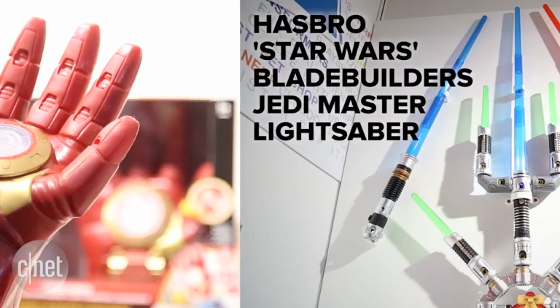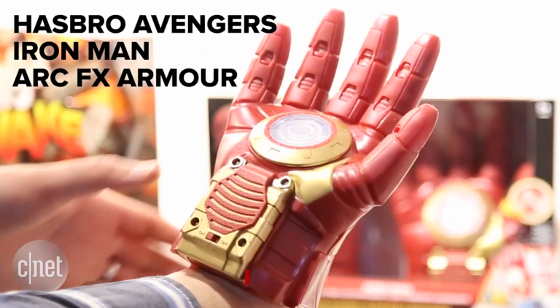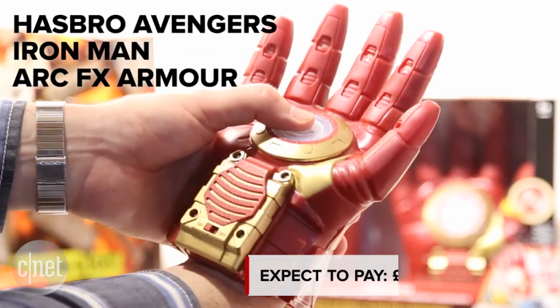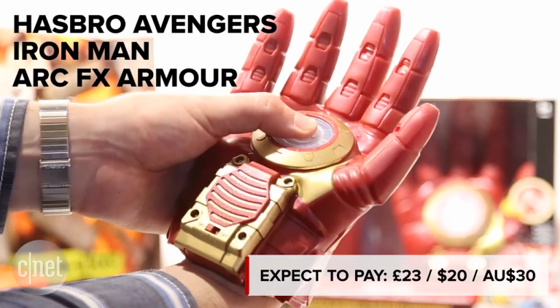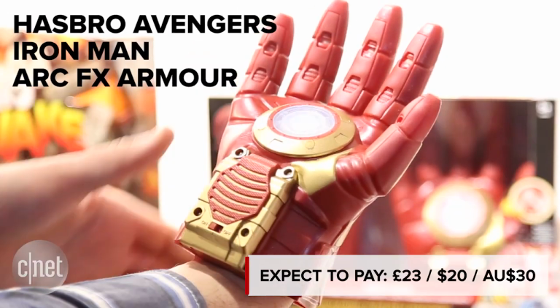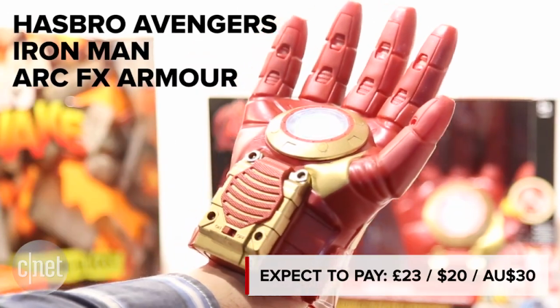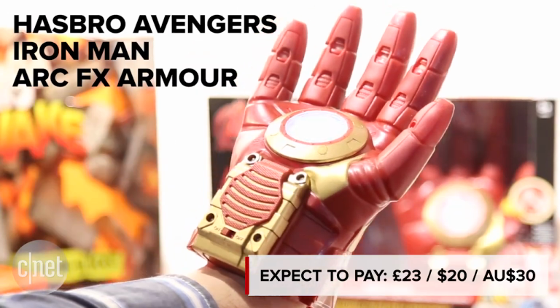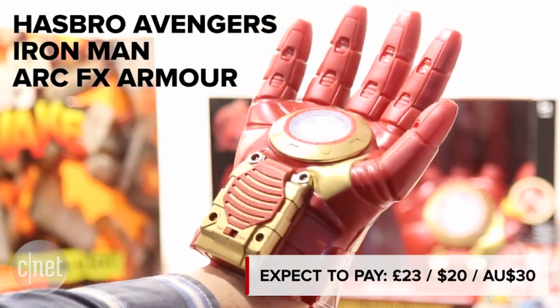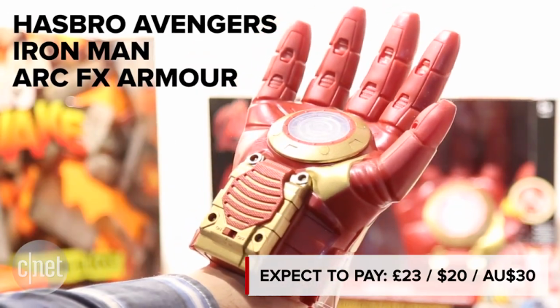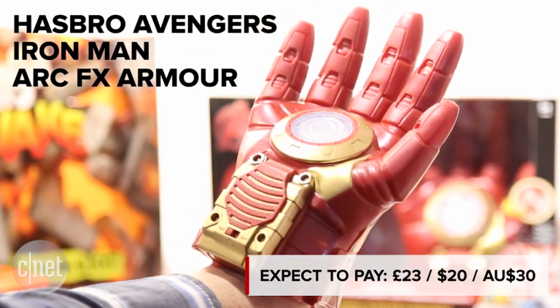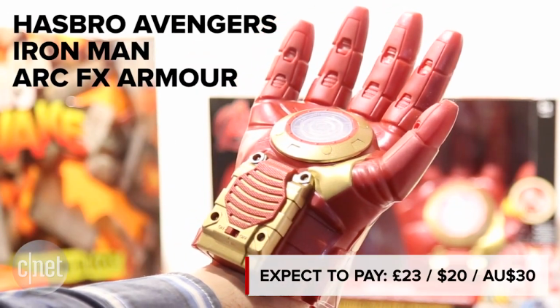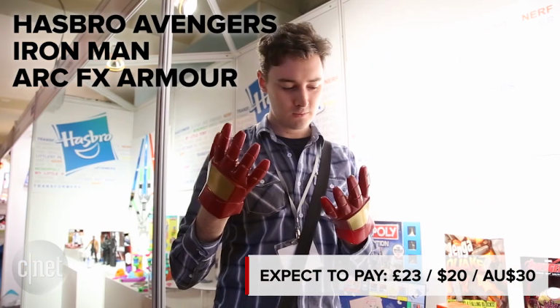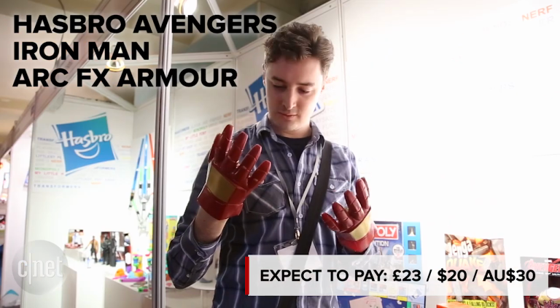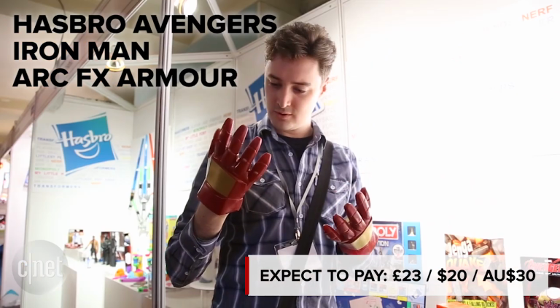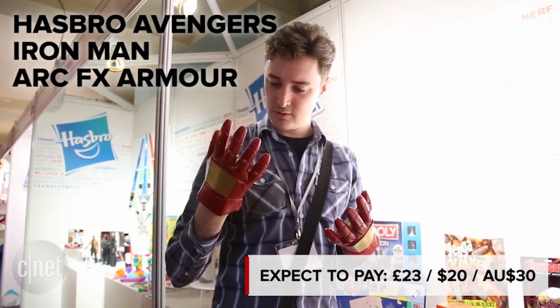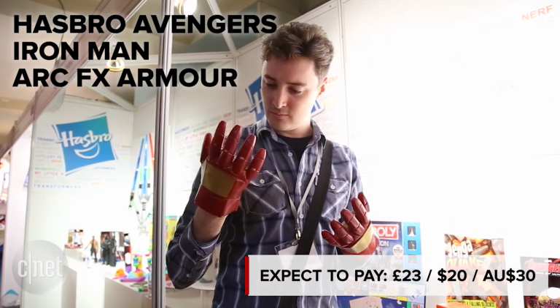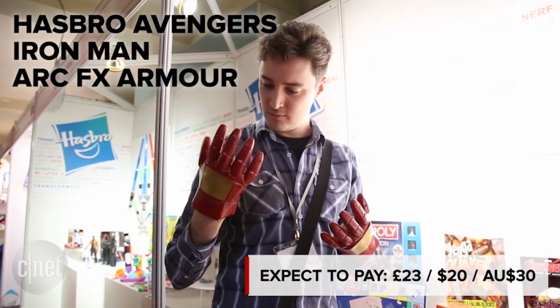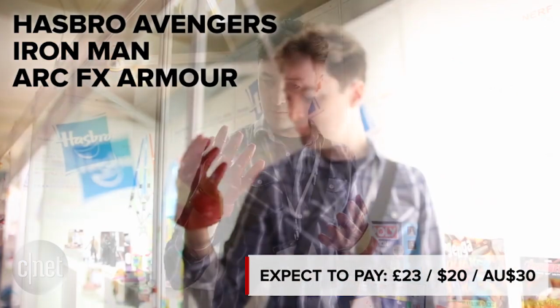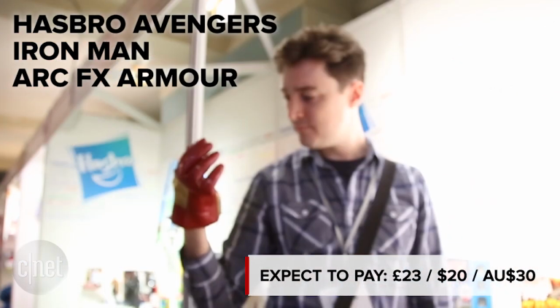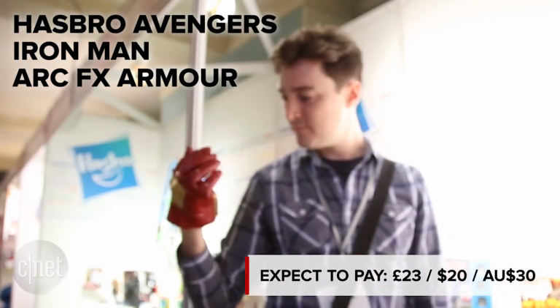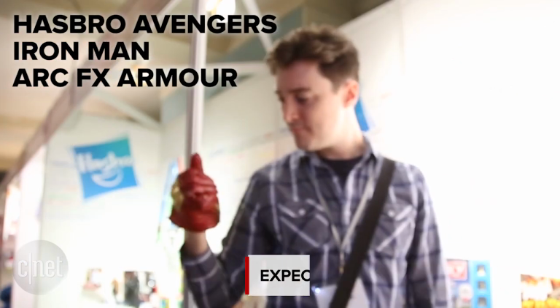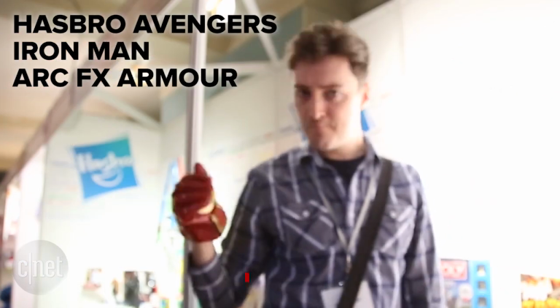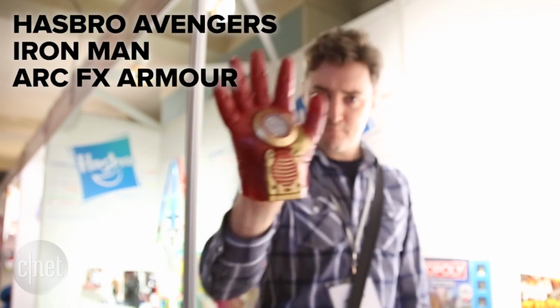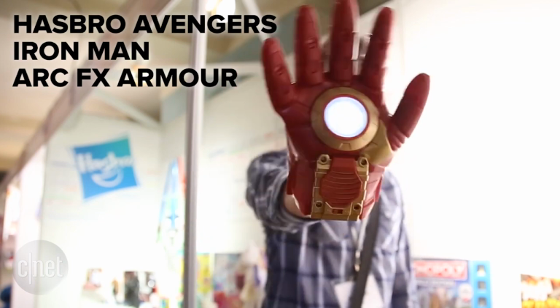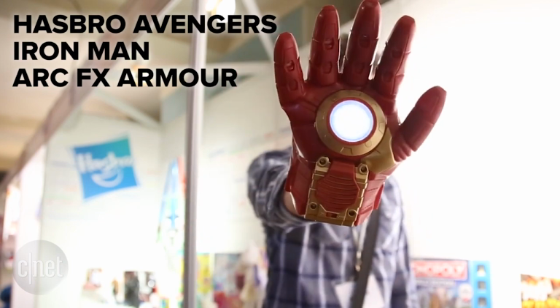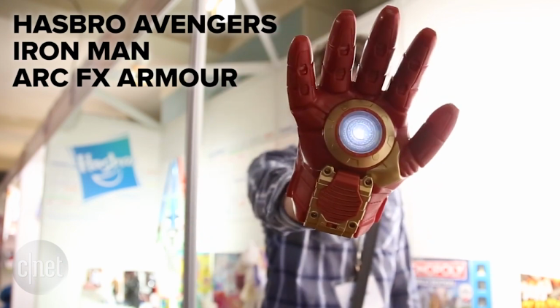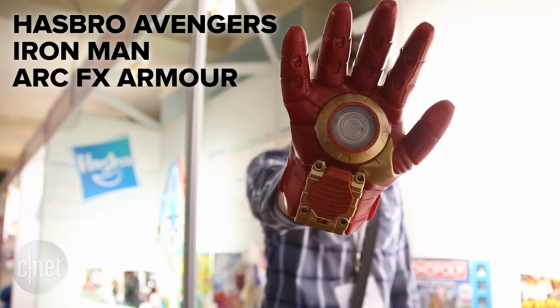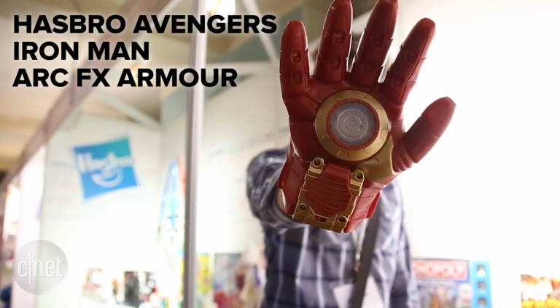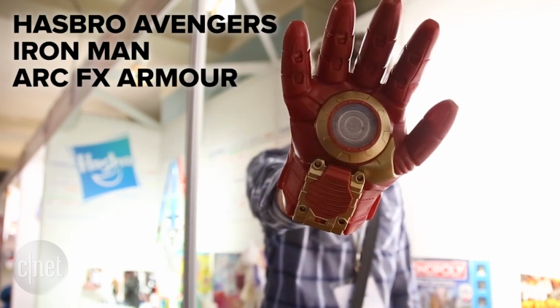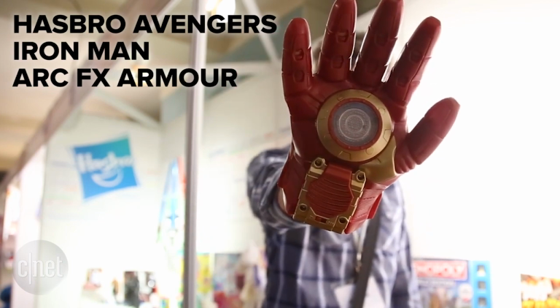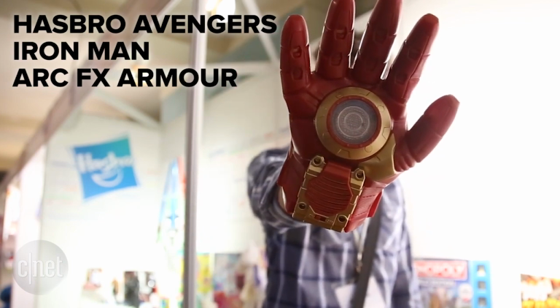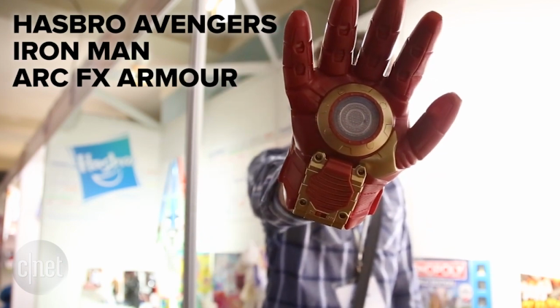Back on Earth, these rubbery Iron Man gloves will make you feel like you're as invincible as Tony Stark himself — or at least that your hands are.